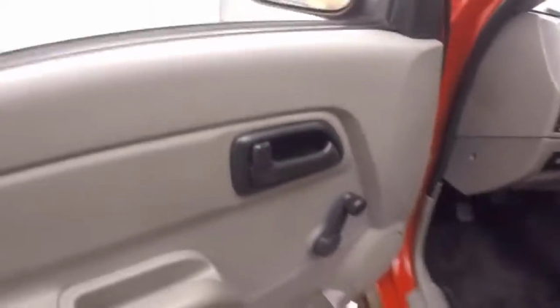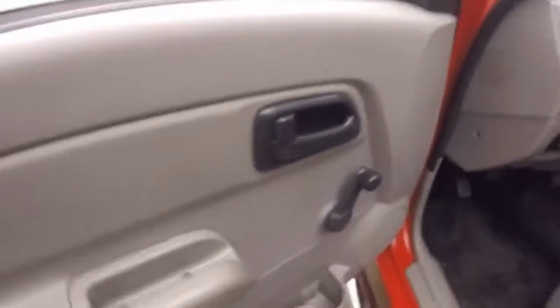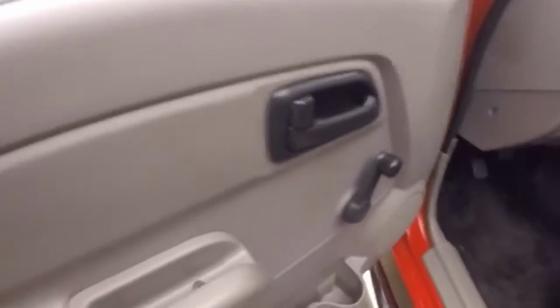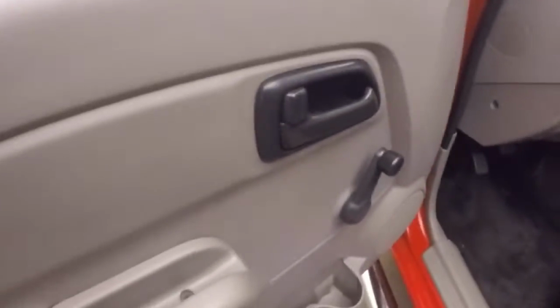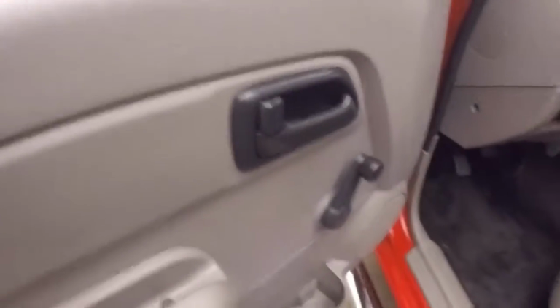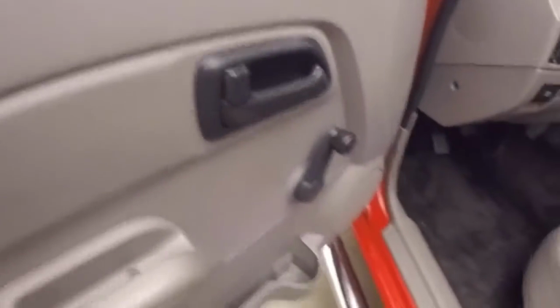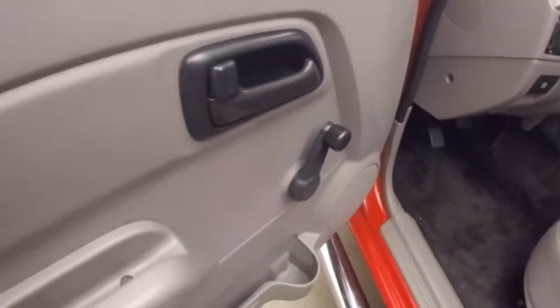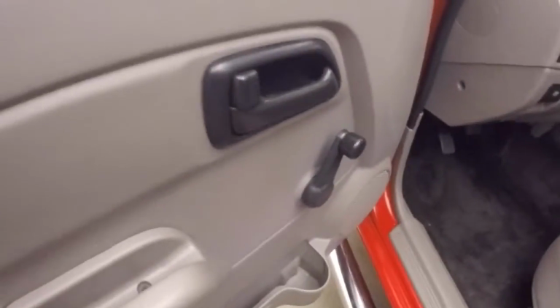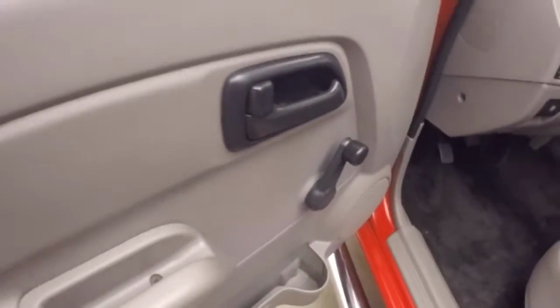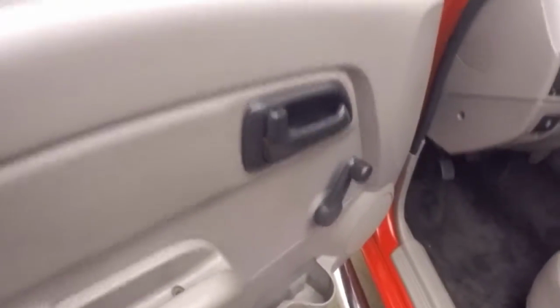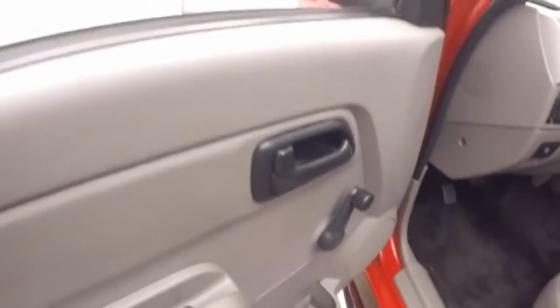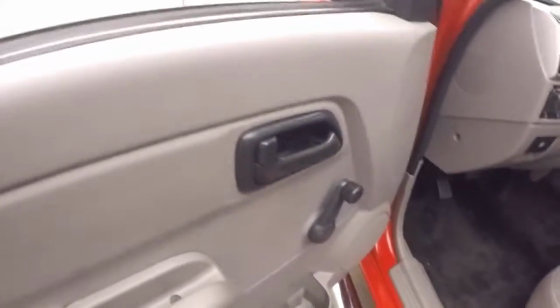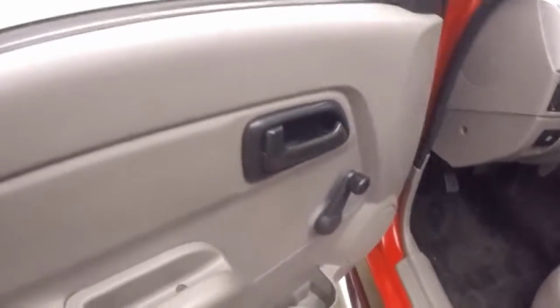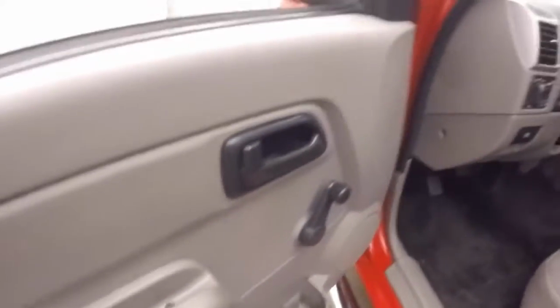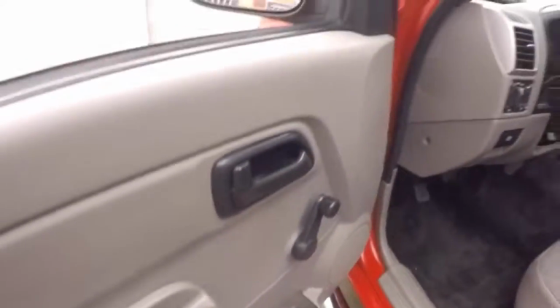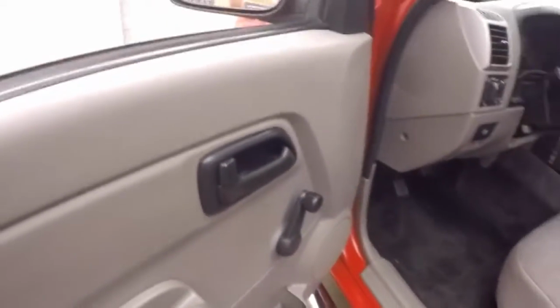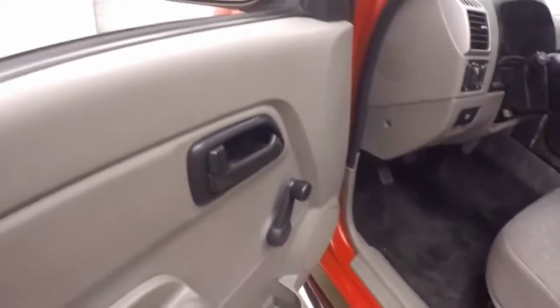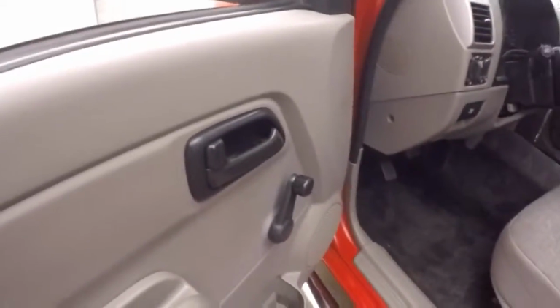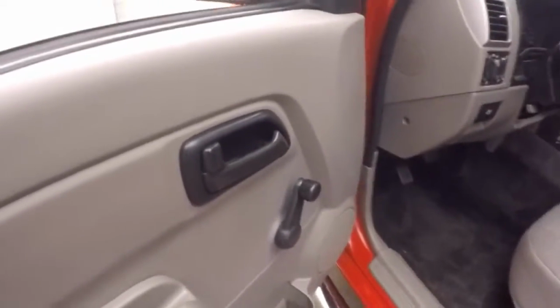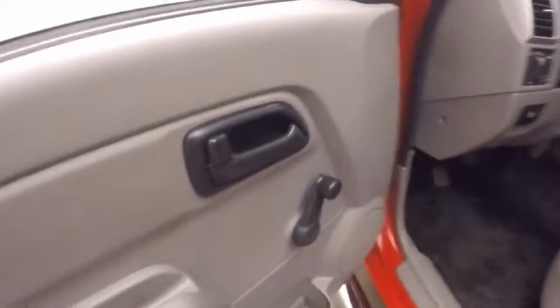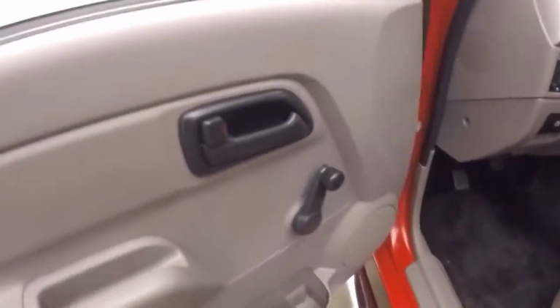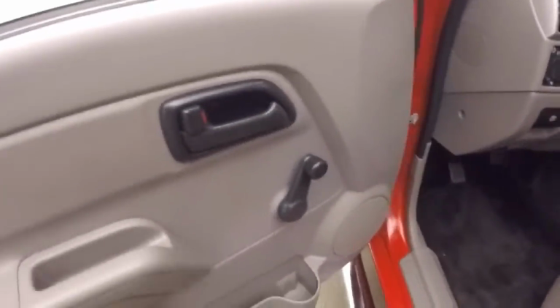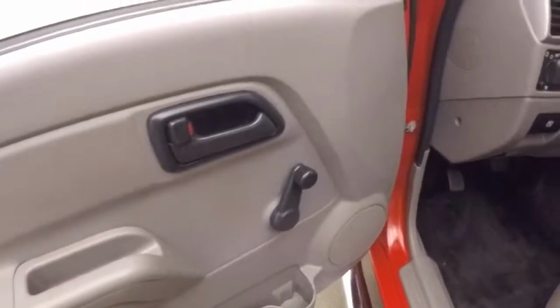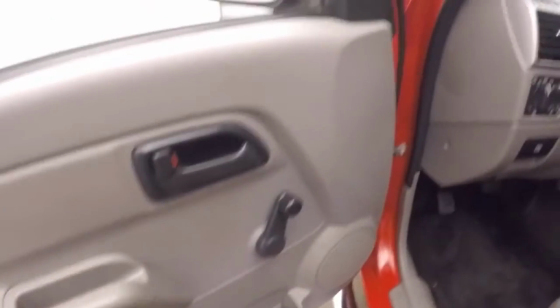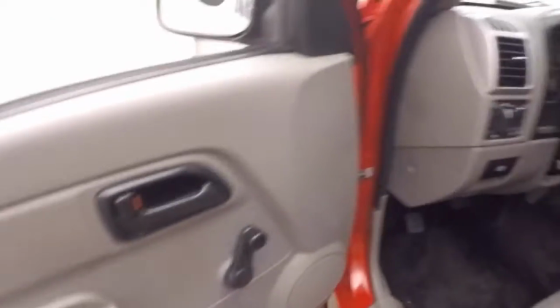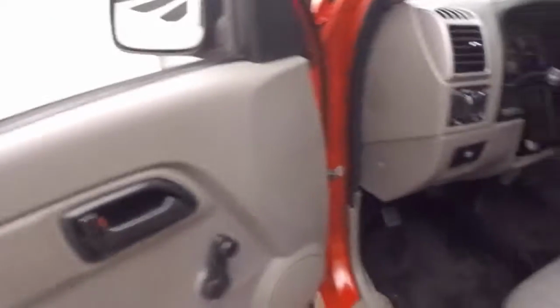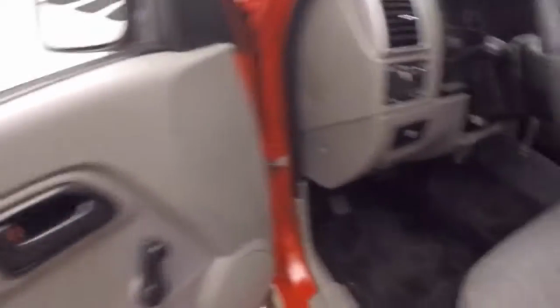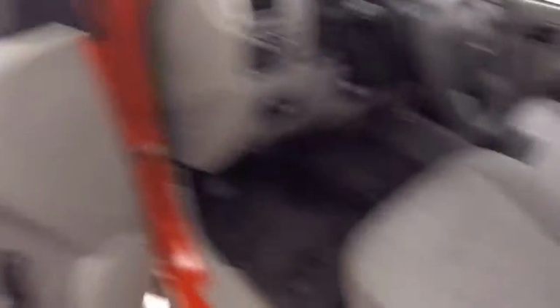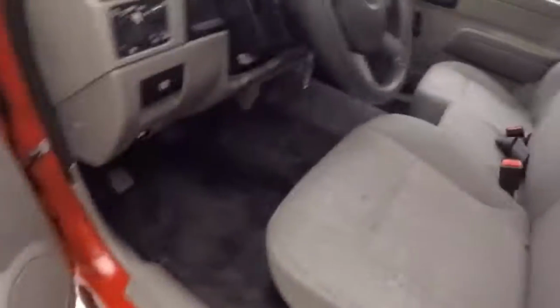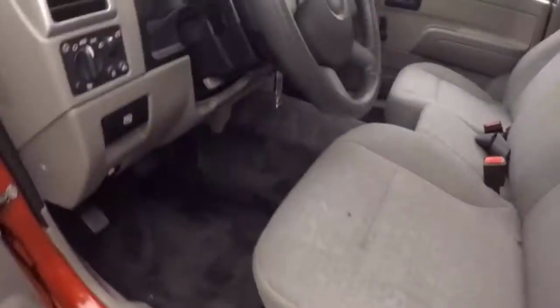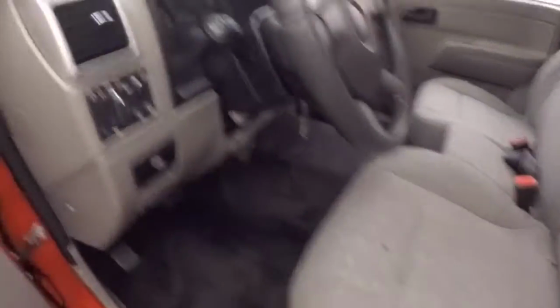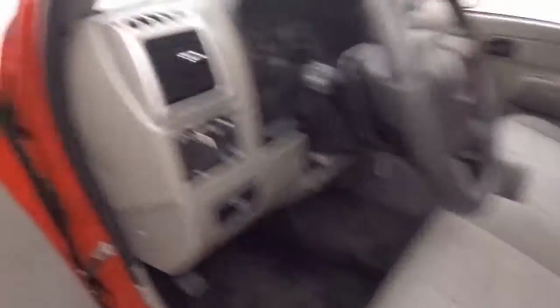Up front, everything's manual — manual locks, manual doors, manual windows, manual mirror adjustments.